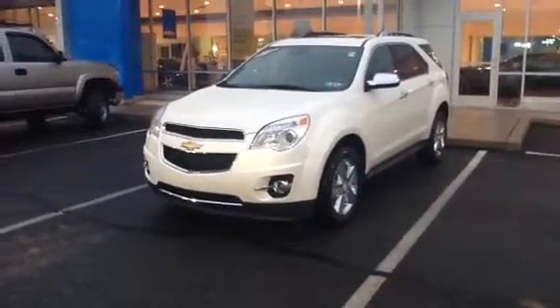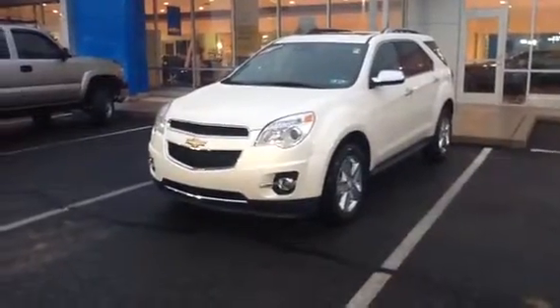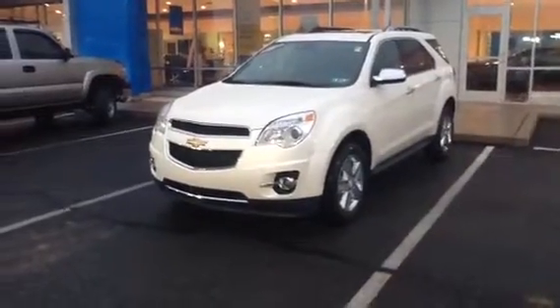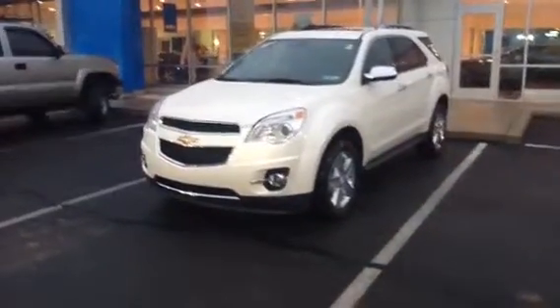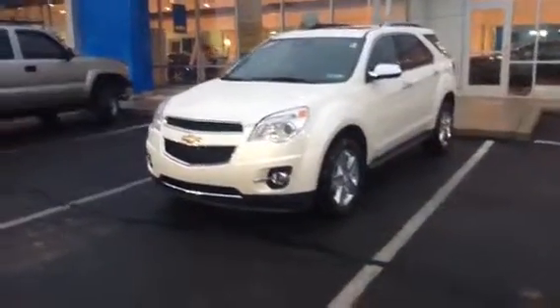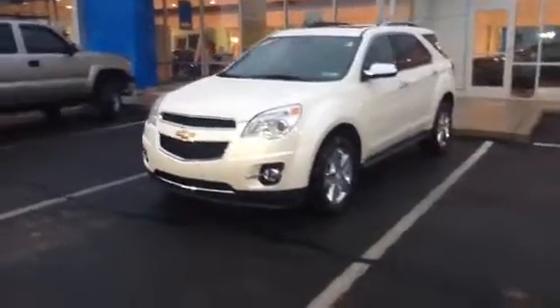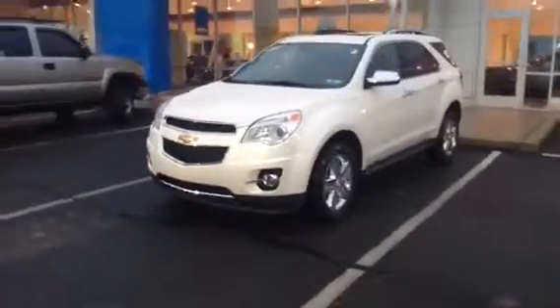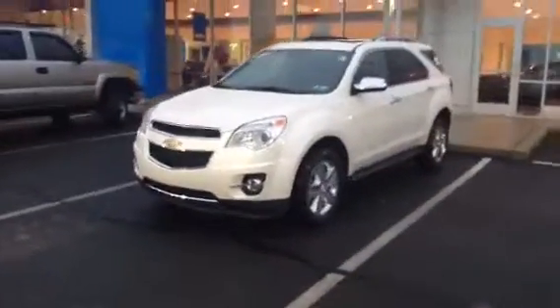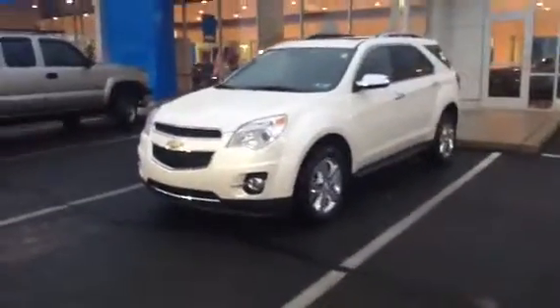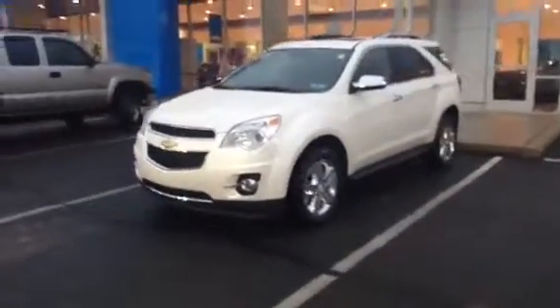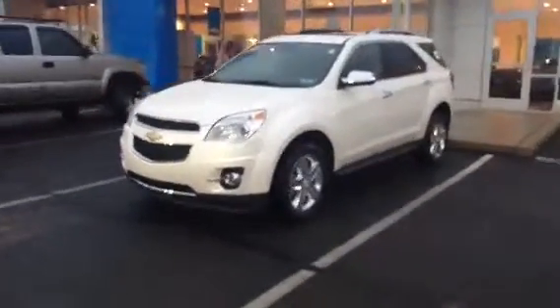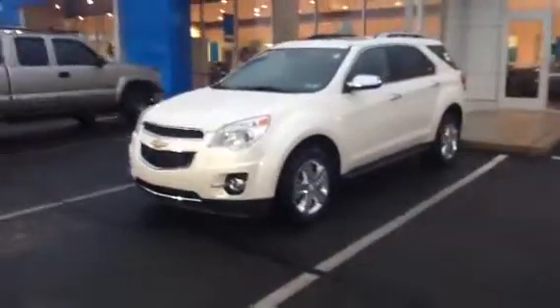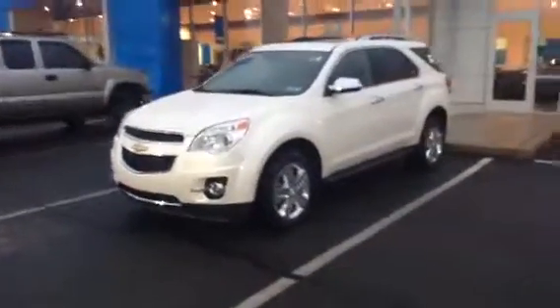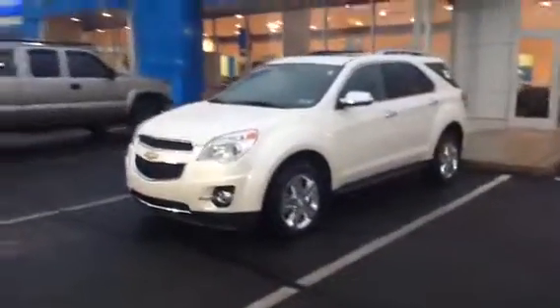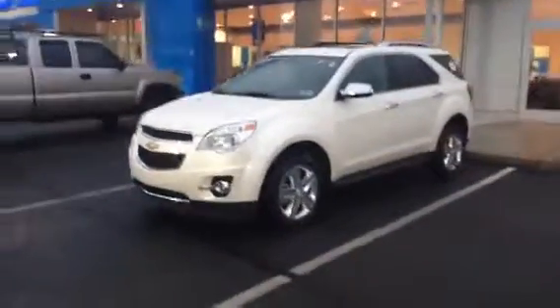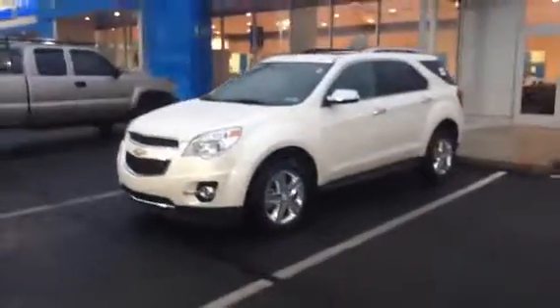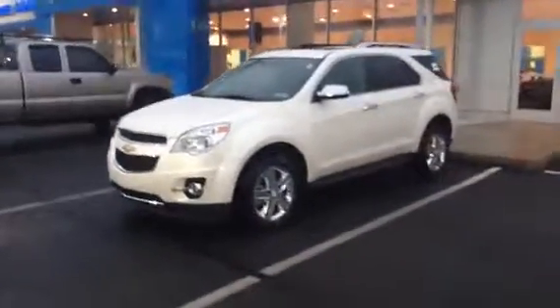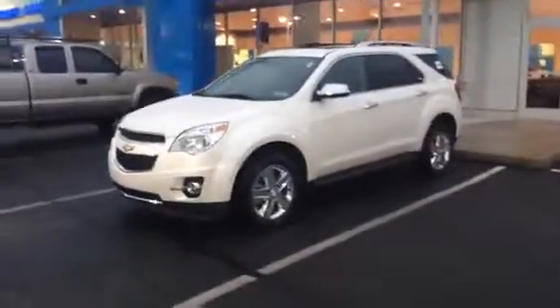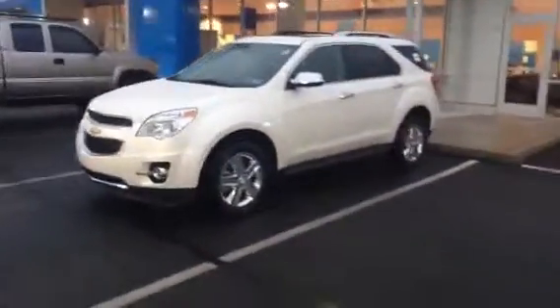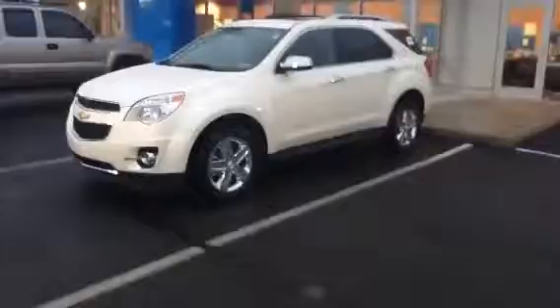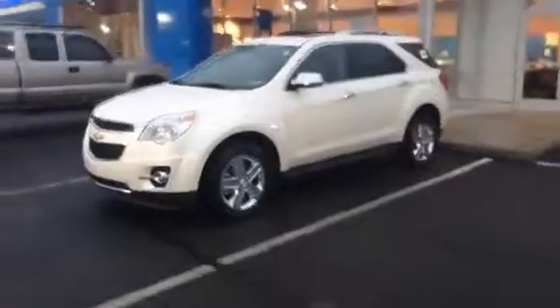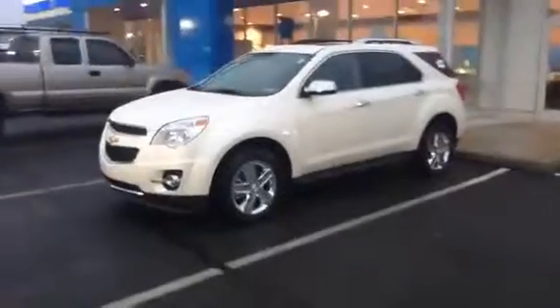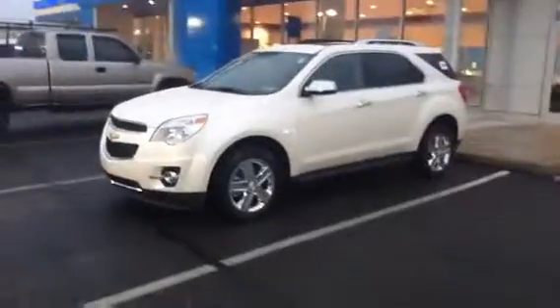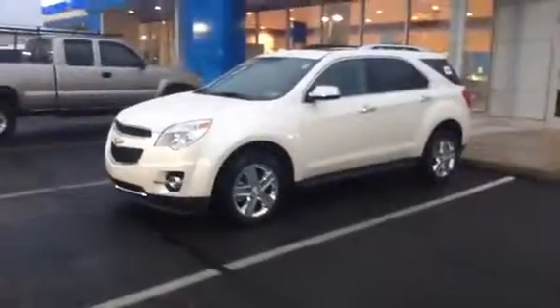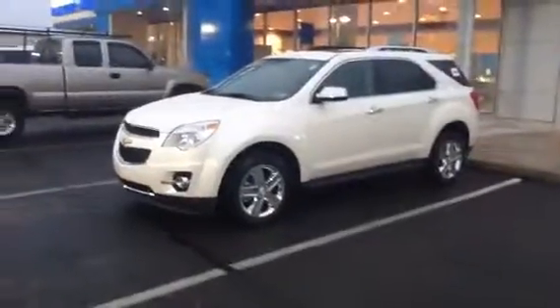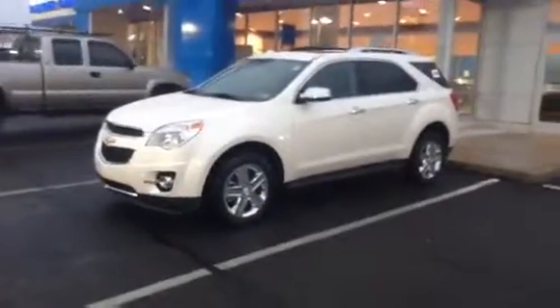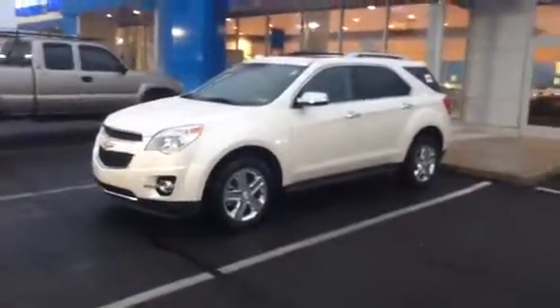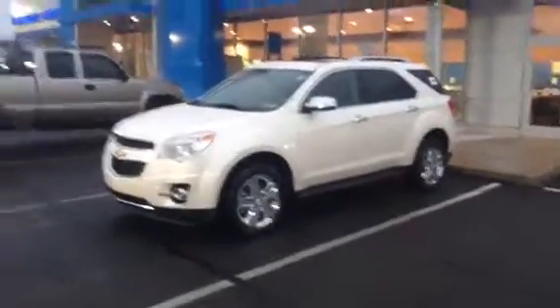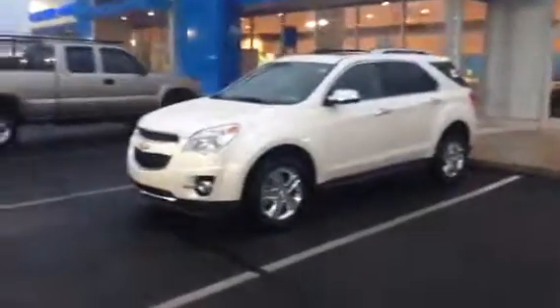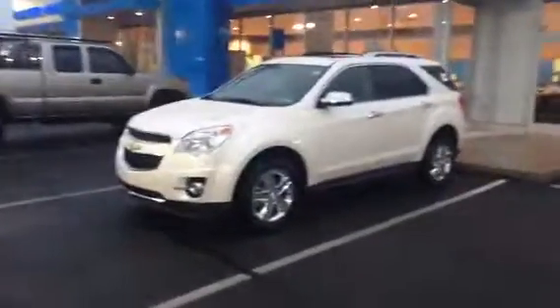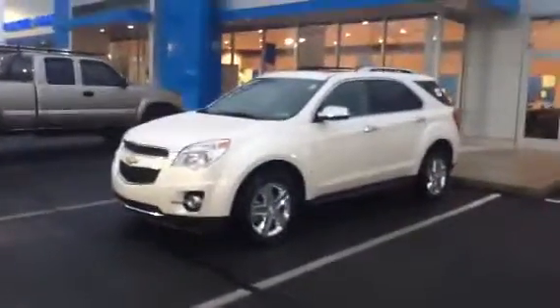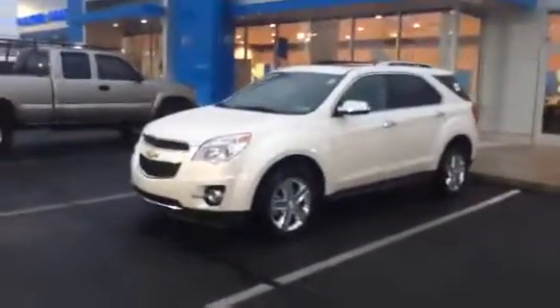Good afternoon, Kelly. My name is John Hall and later today I'll be showing you around the 2015 Chevy Equinox LTZ.